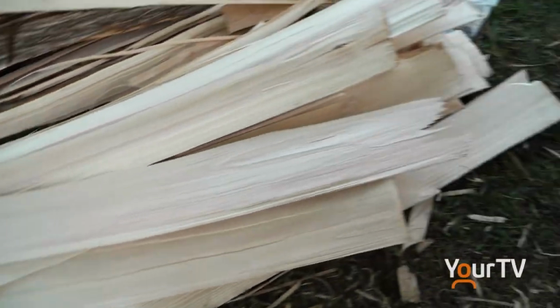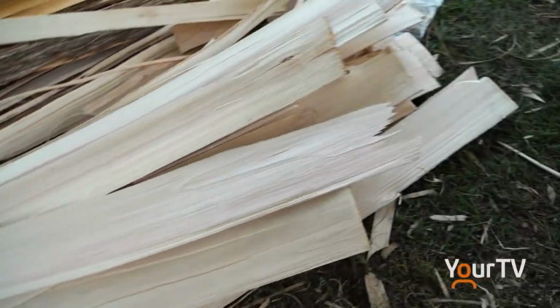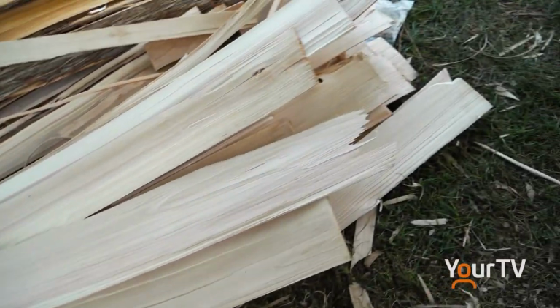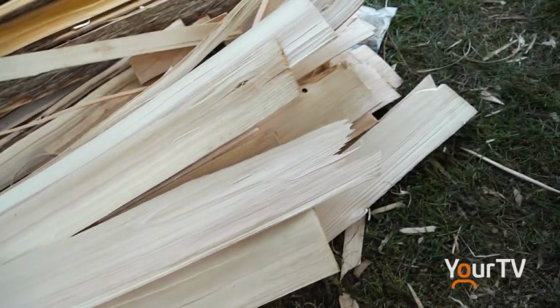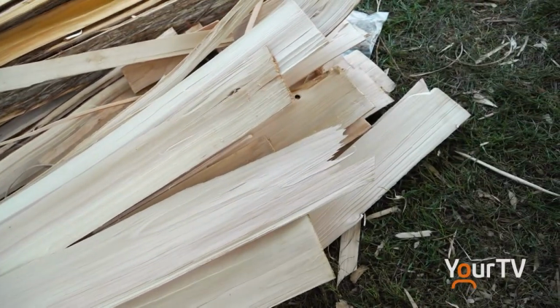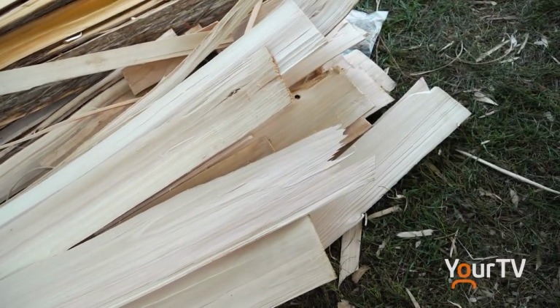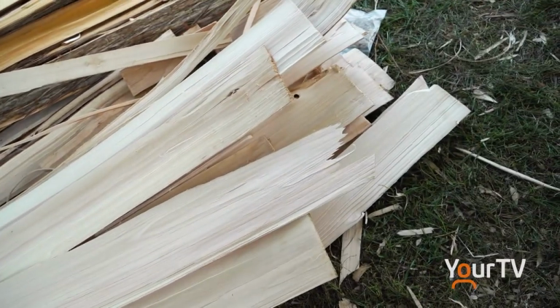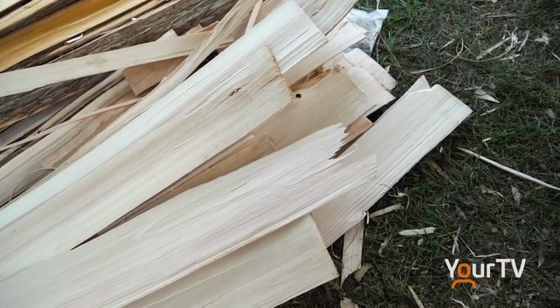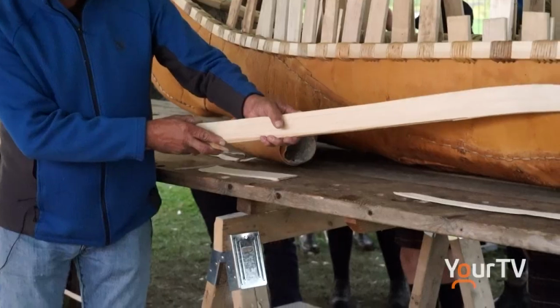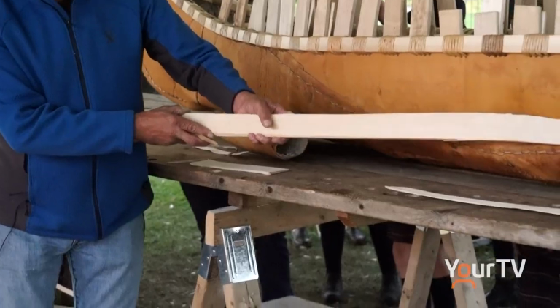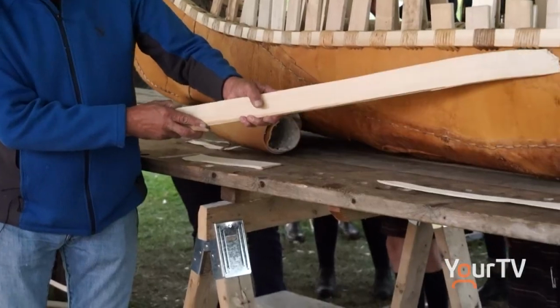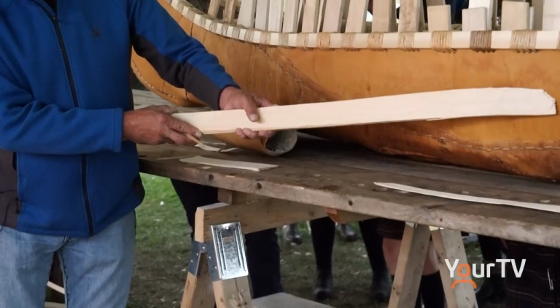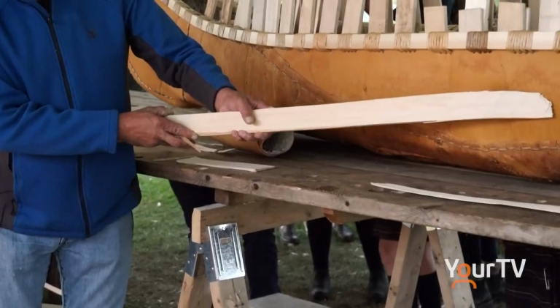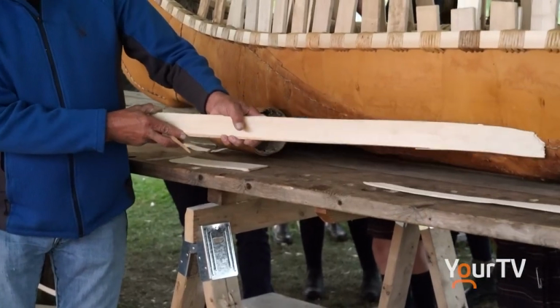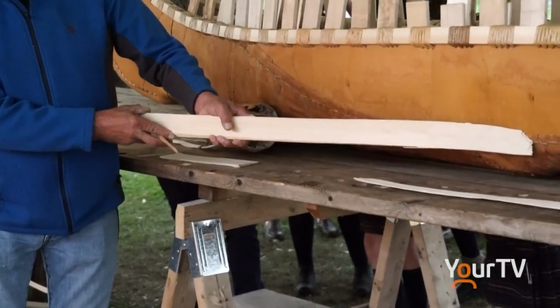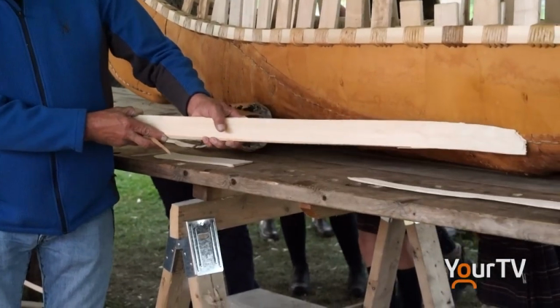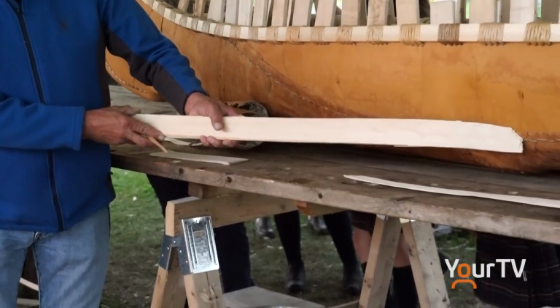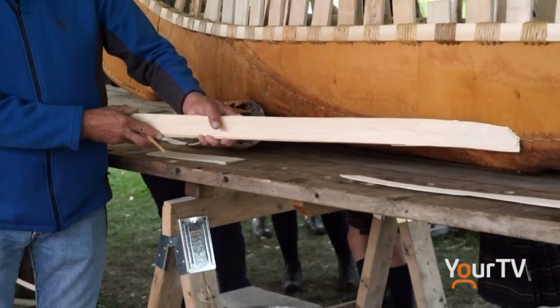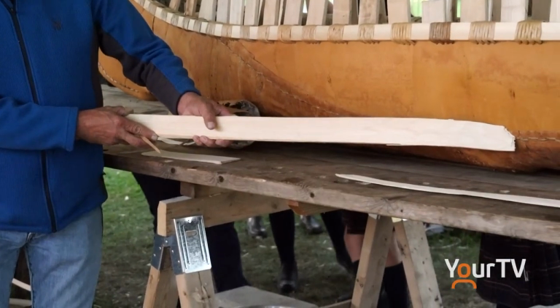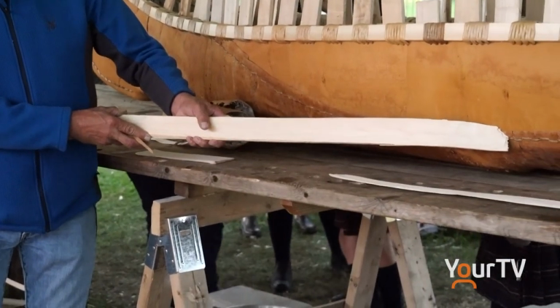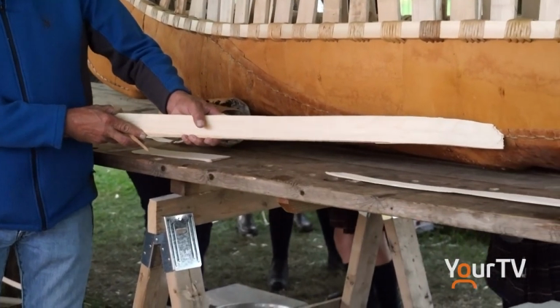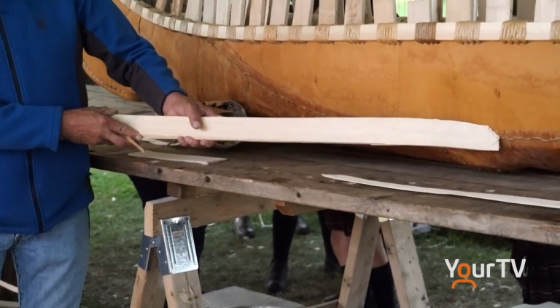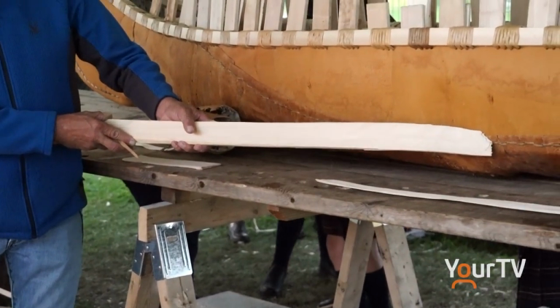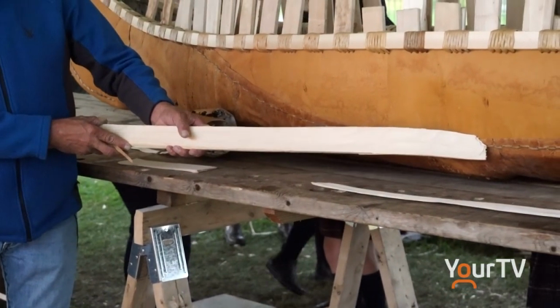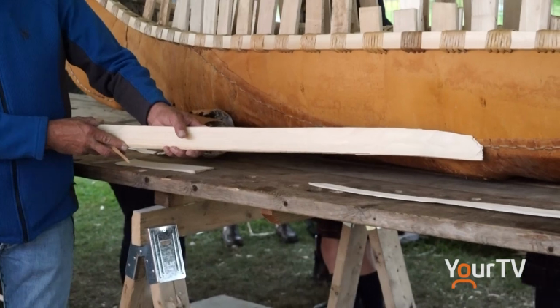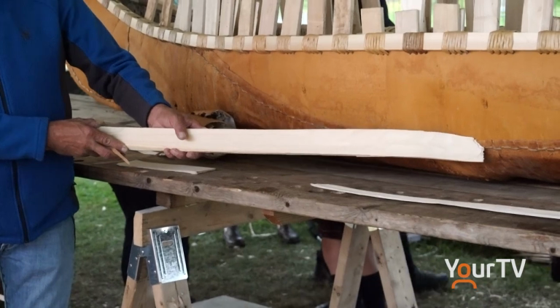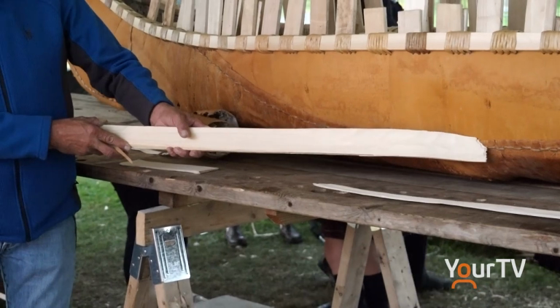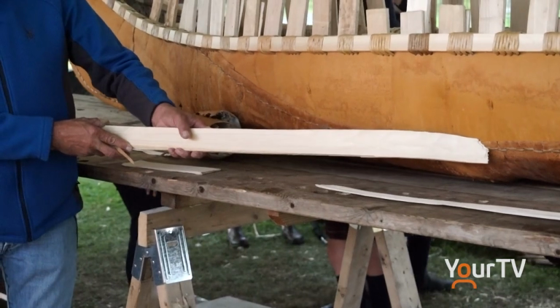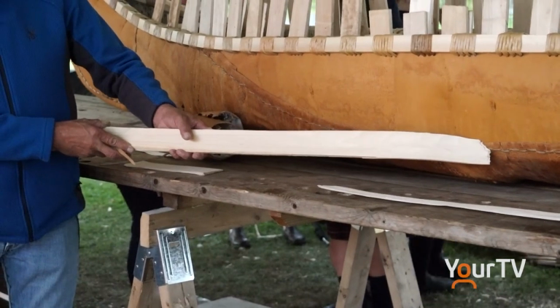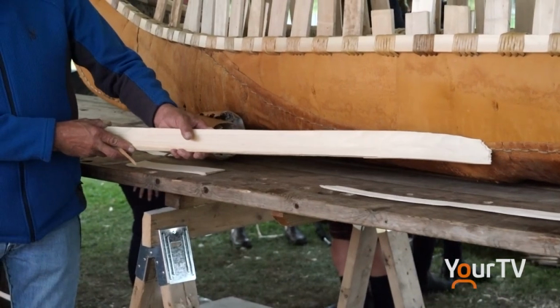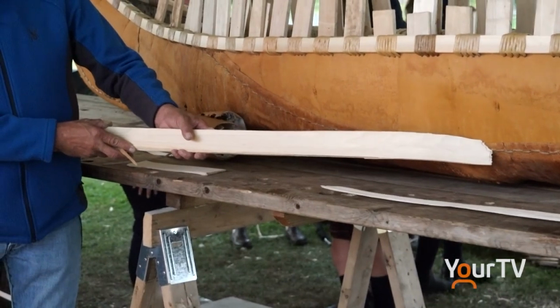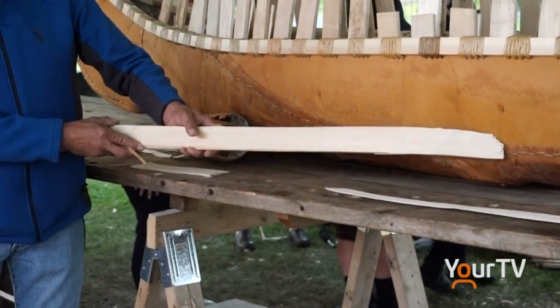We're able to insert this piece here — it gives the bark a little bit more beef, a little more strength.